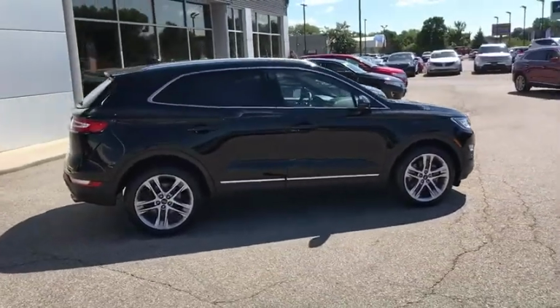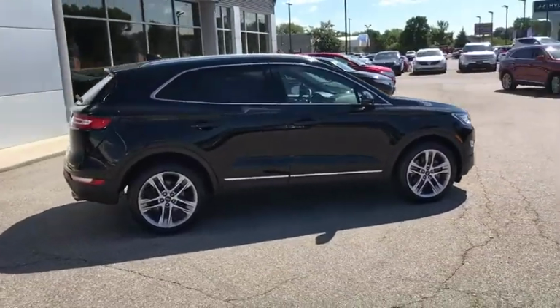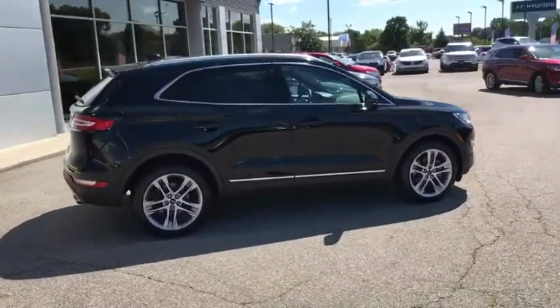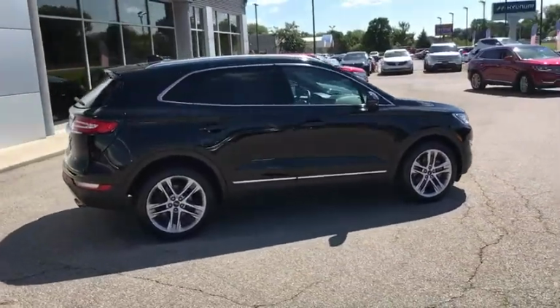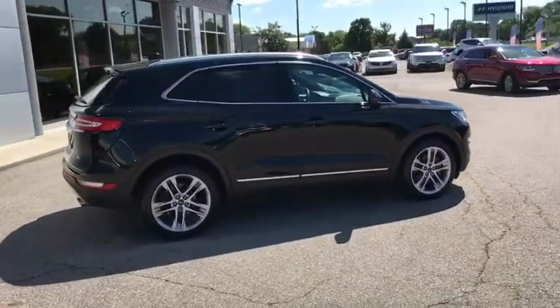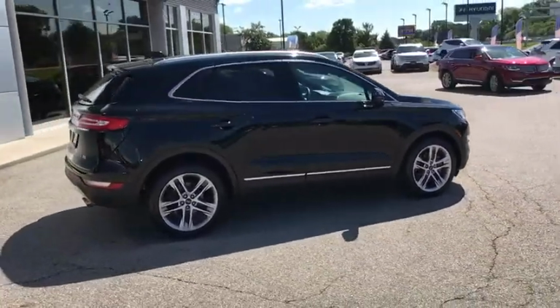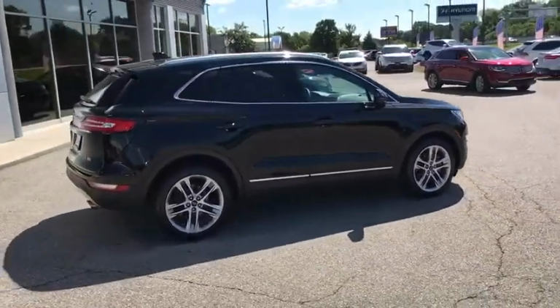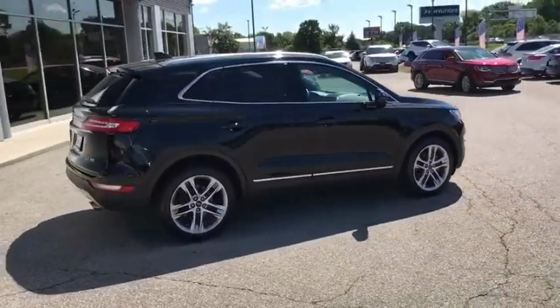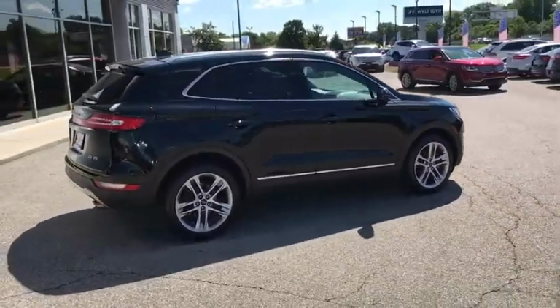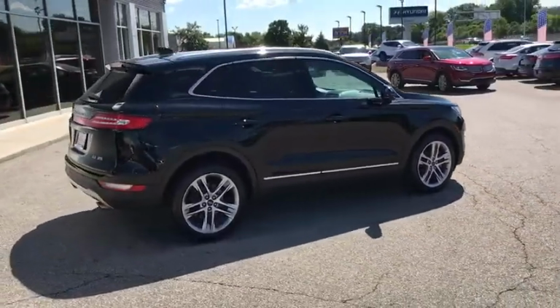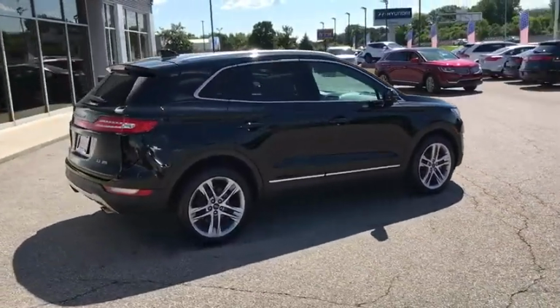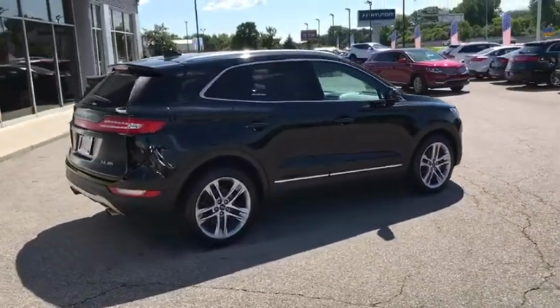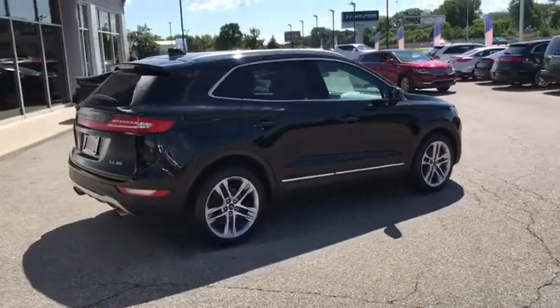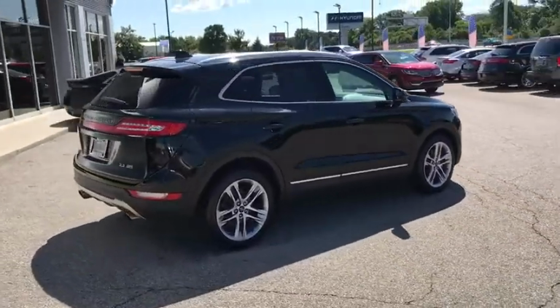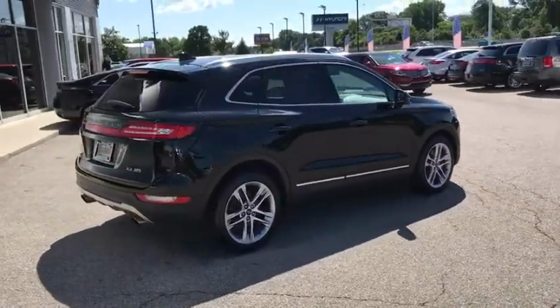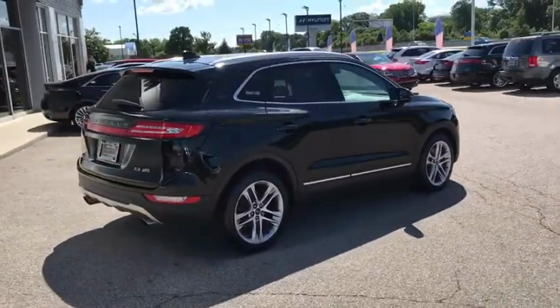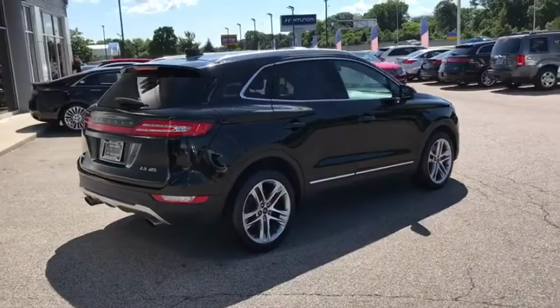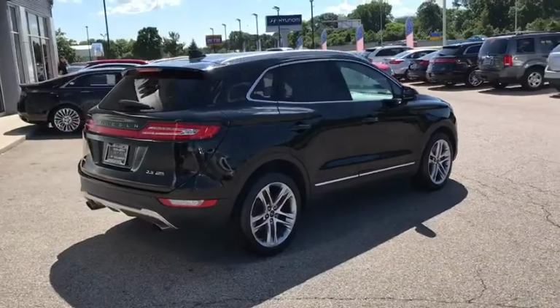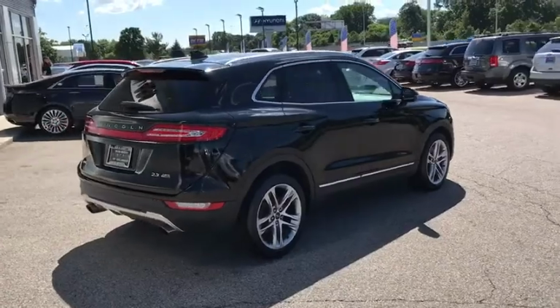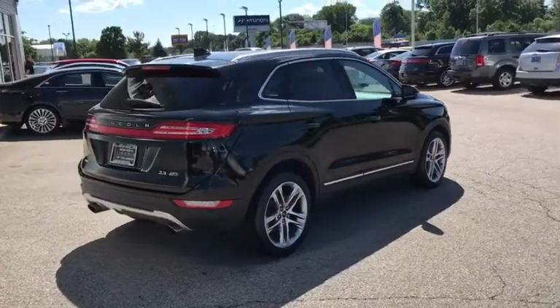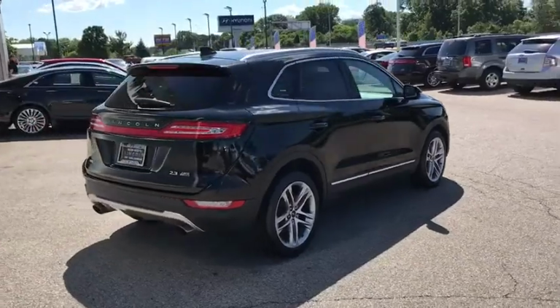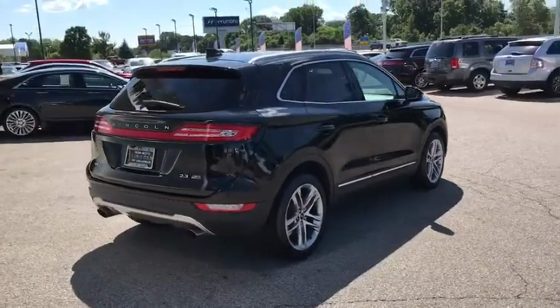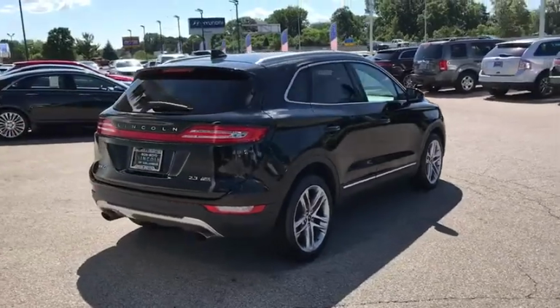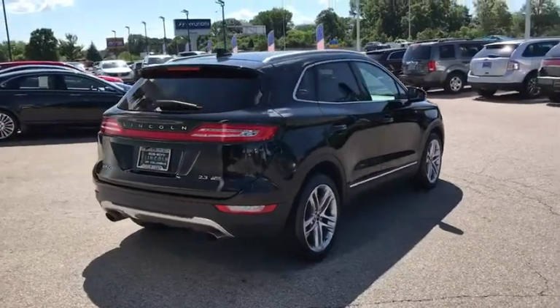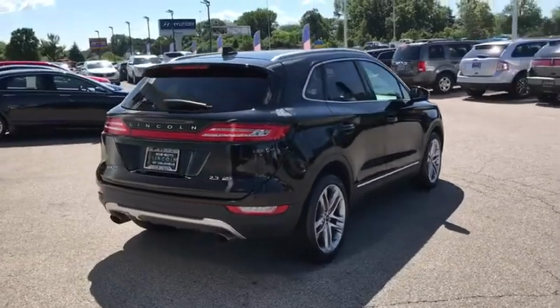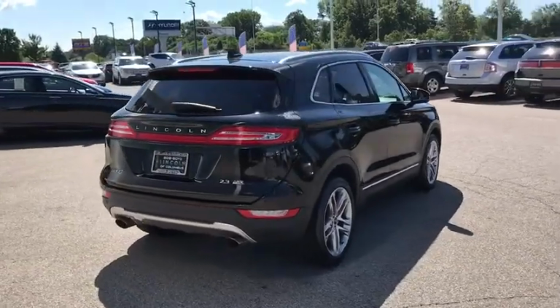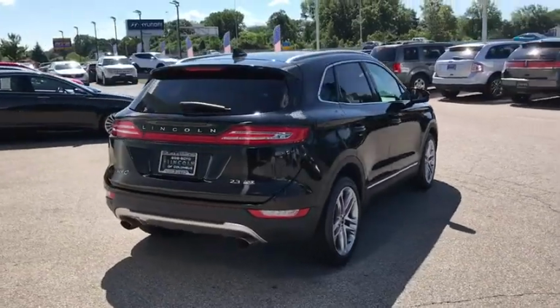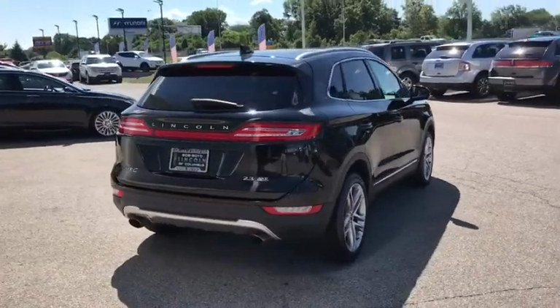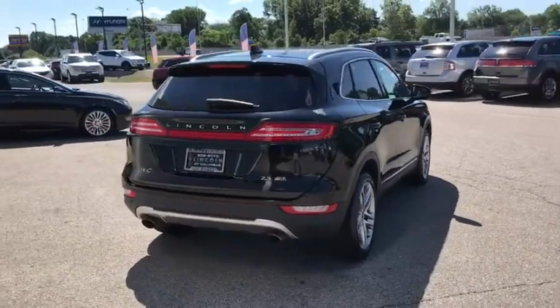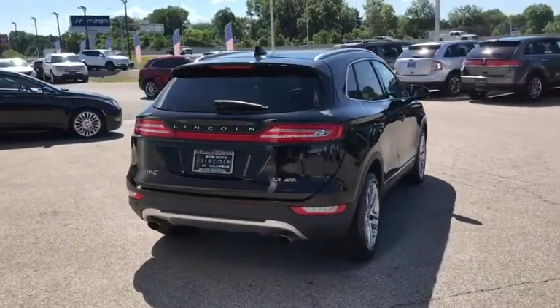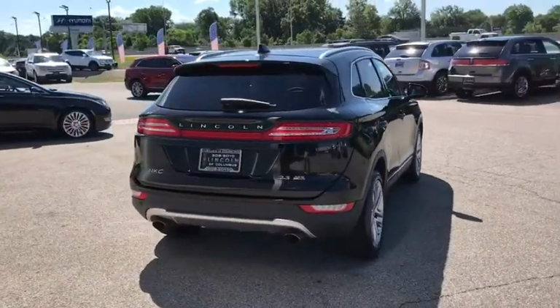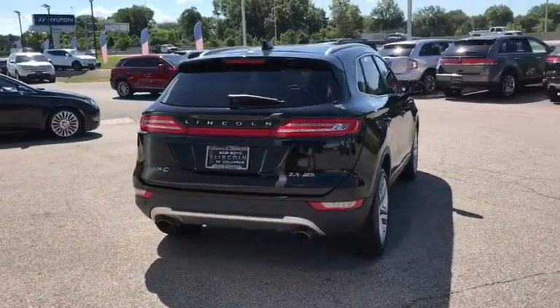This vehicle has less than 9,000 miles. Your new ride is just a phone call away.